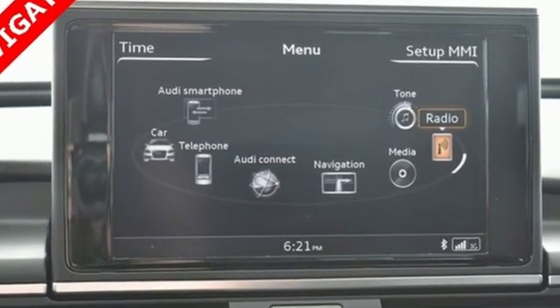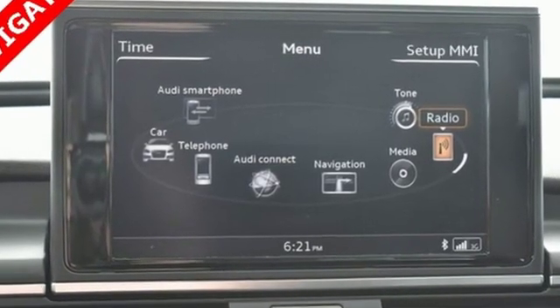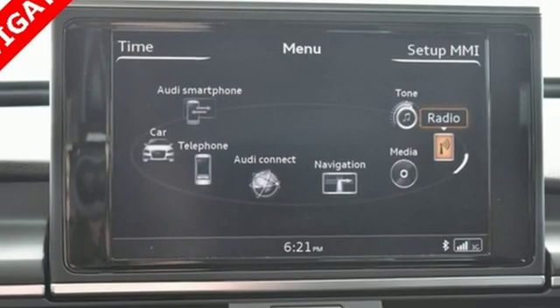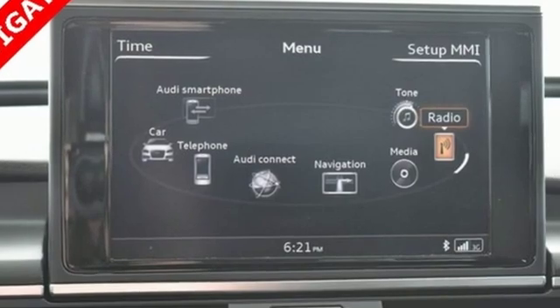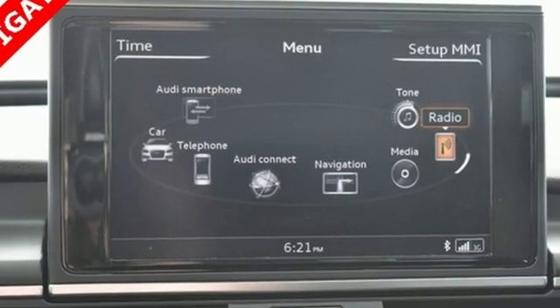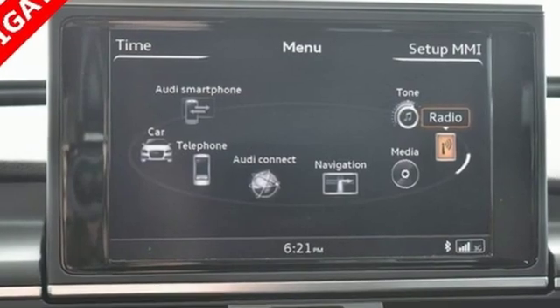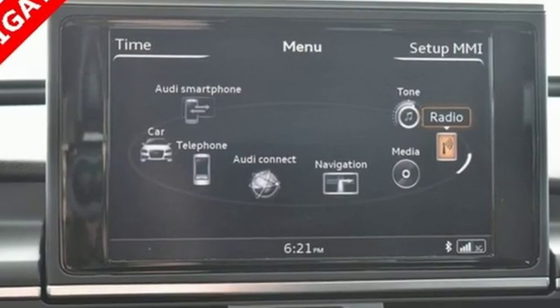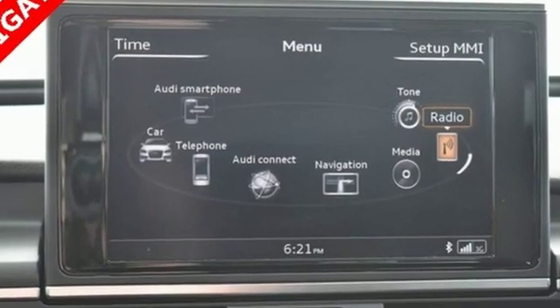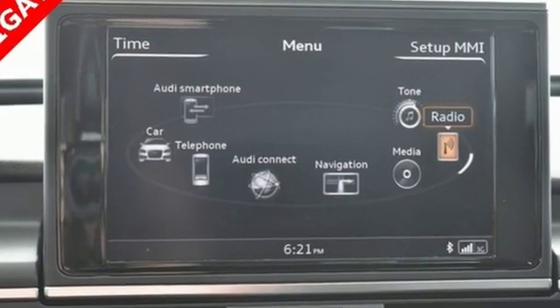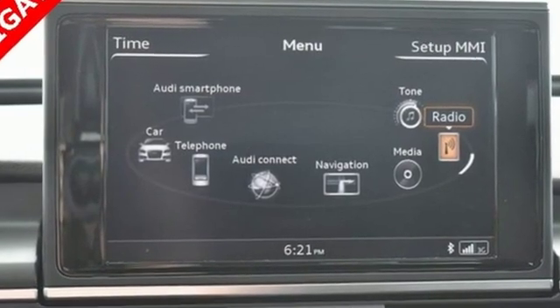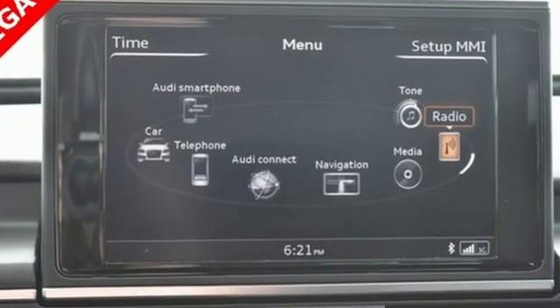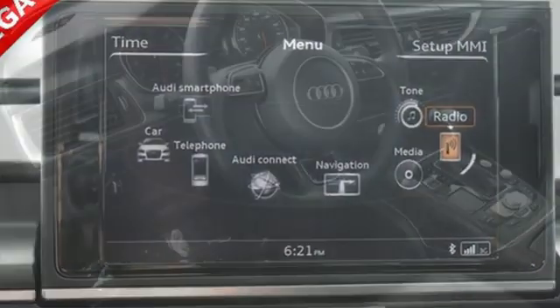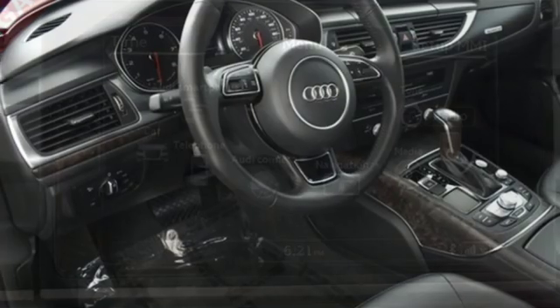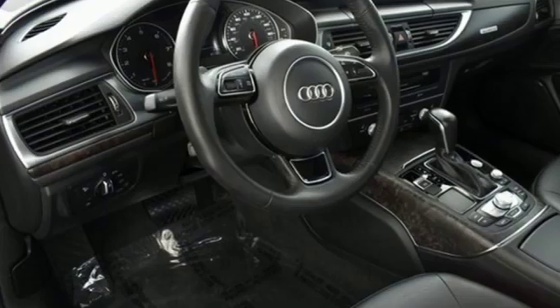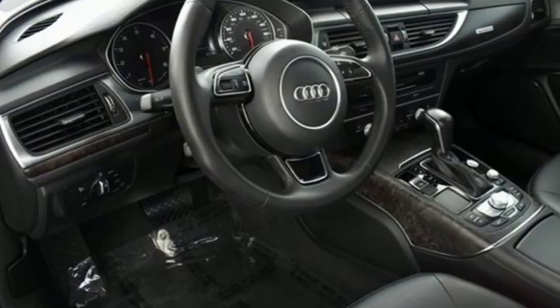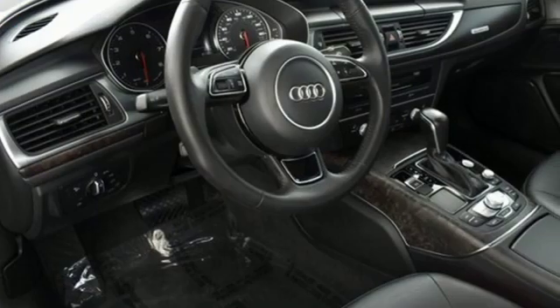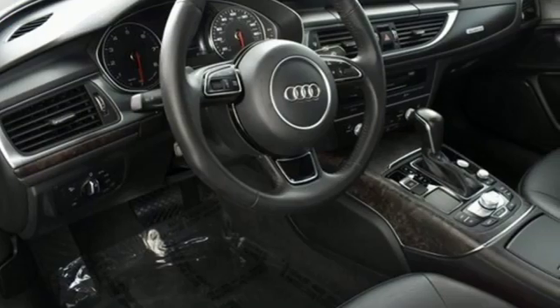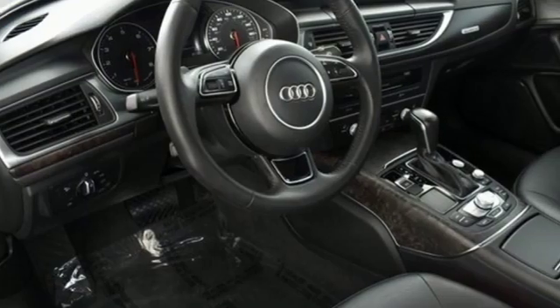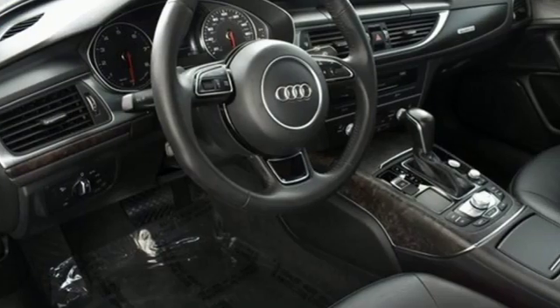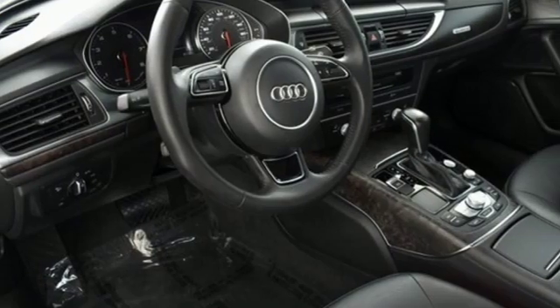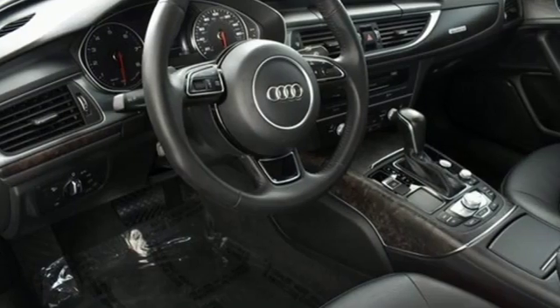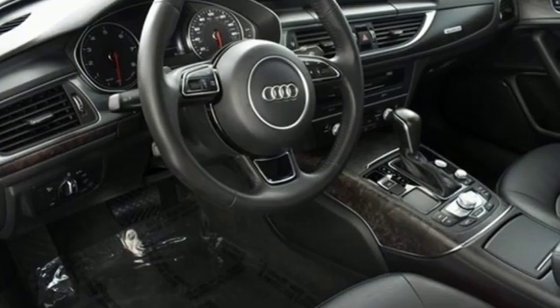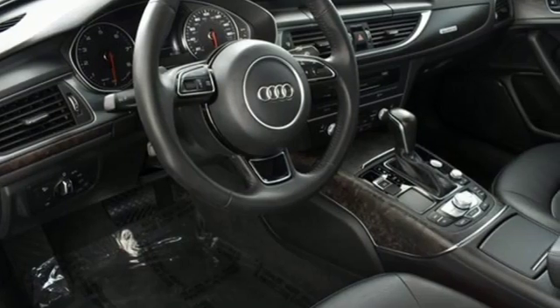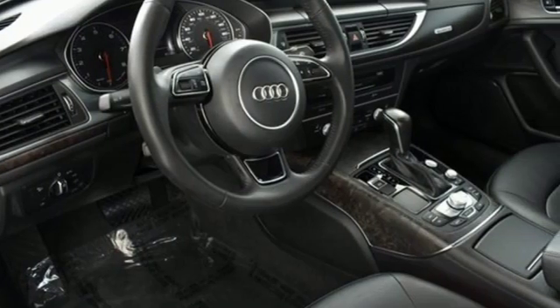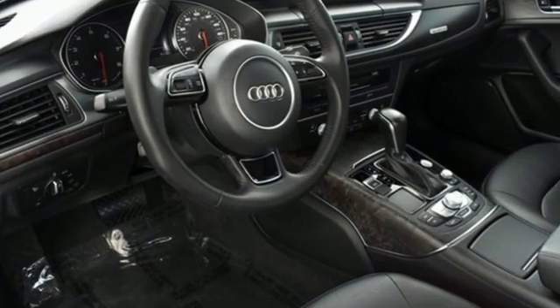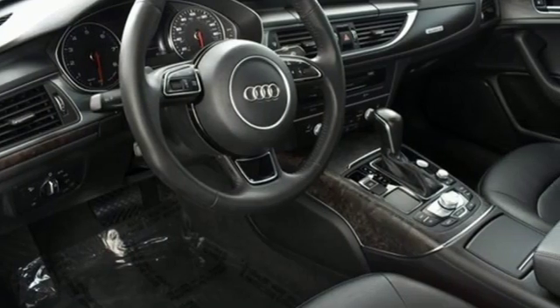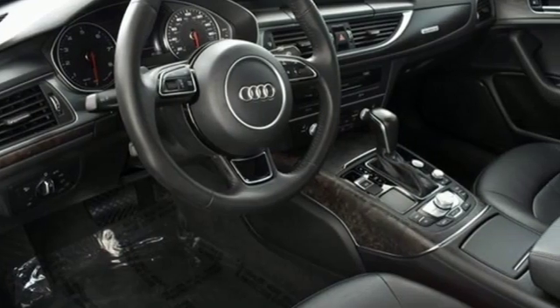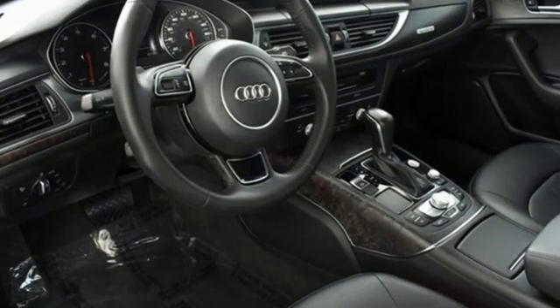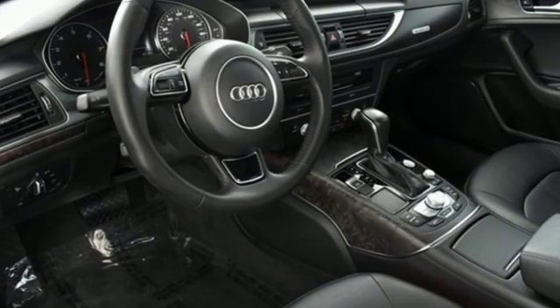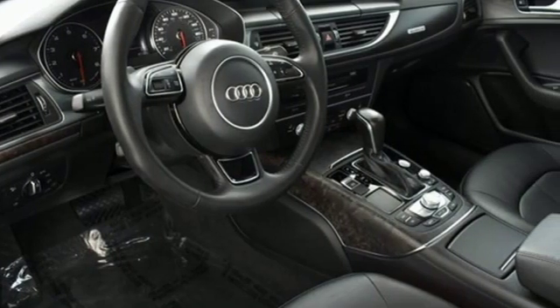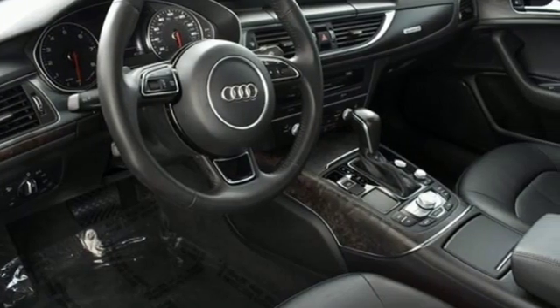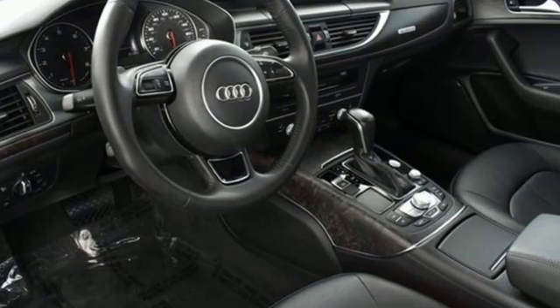Revolutionary Engineering. Progressive Design. Audi. The time is now. See it for yourself today.